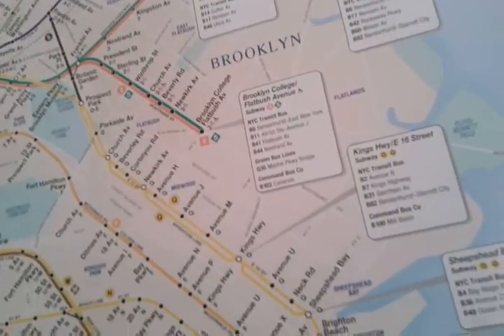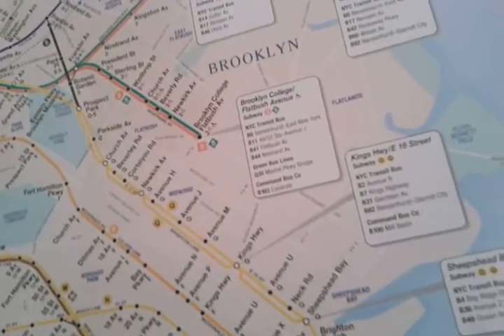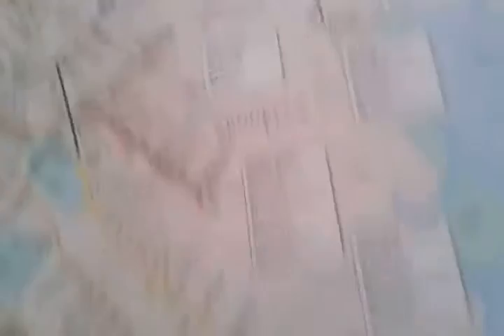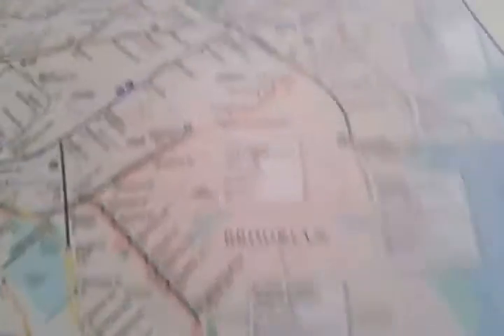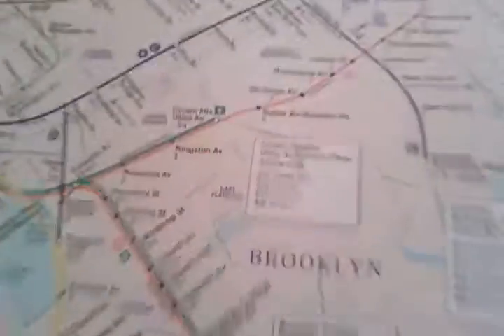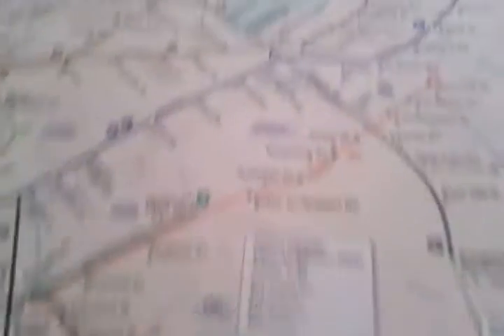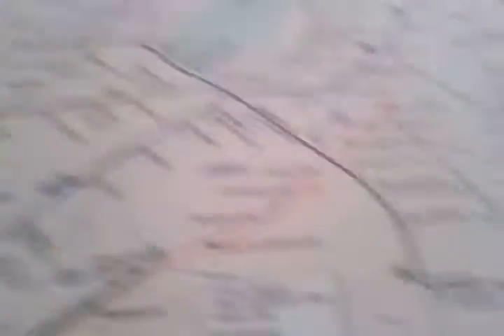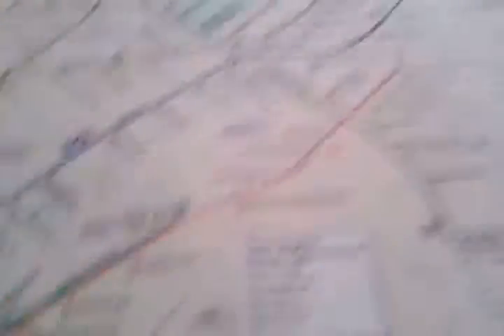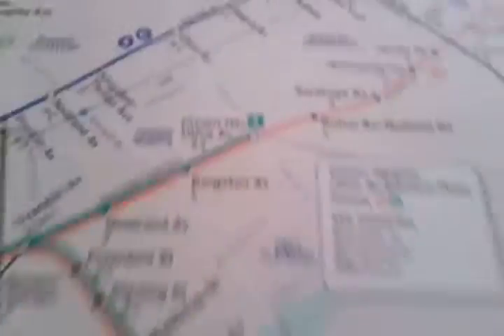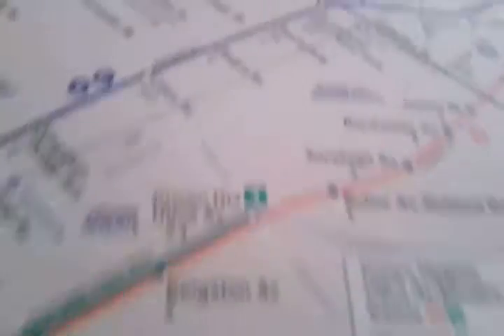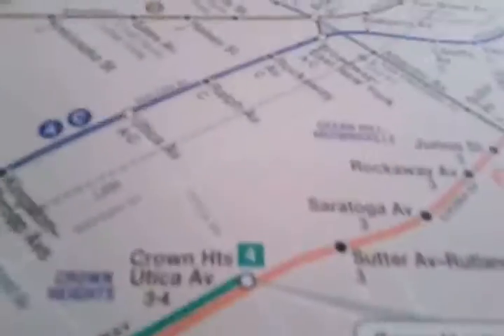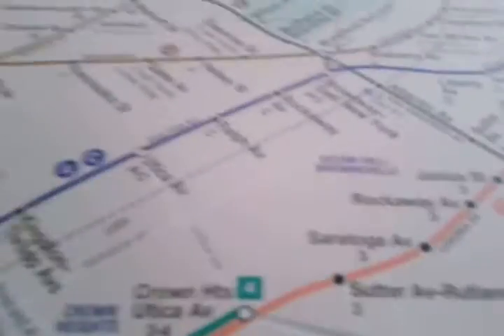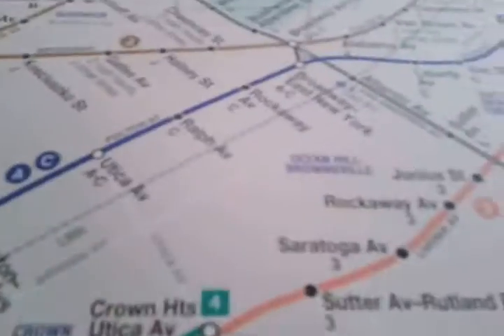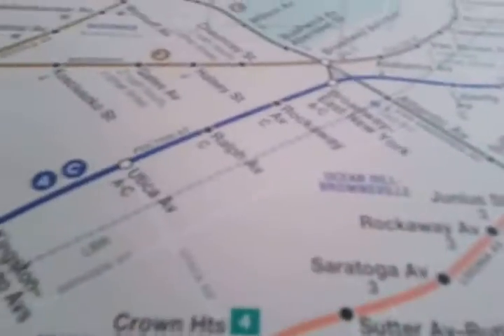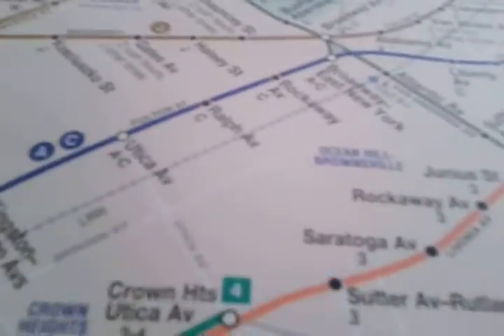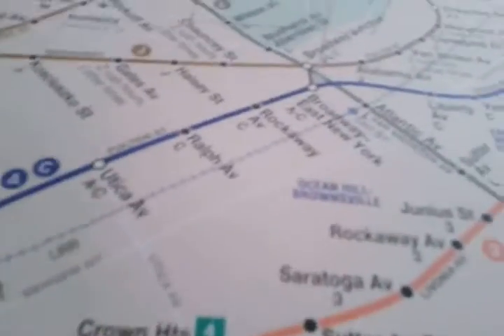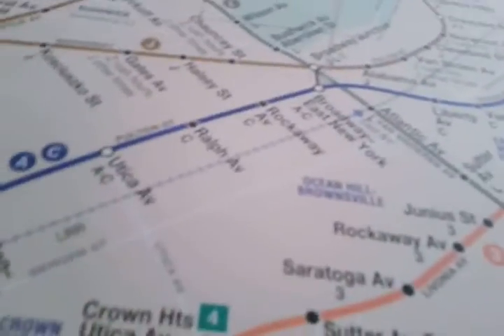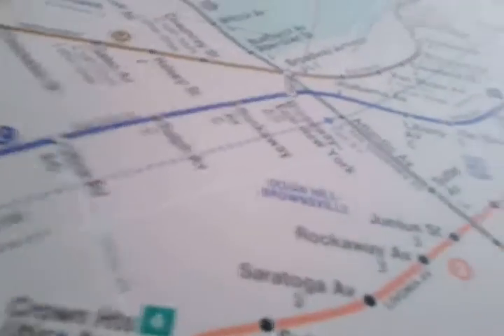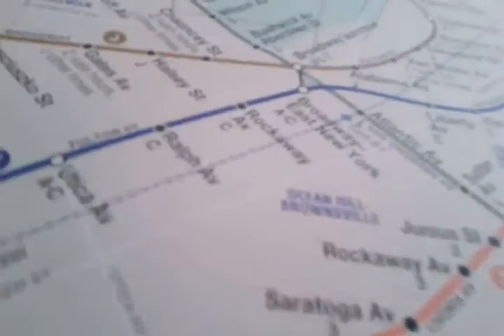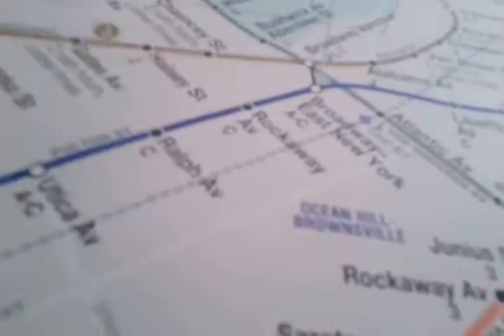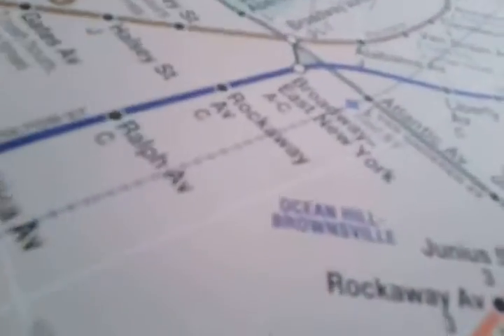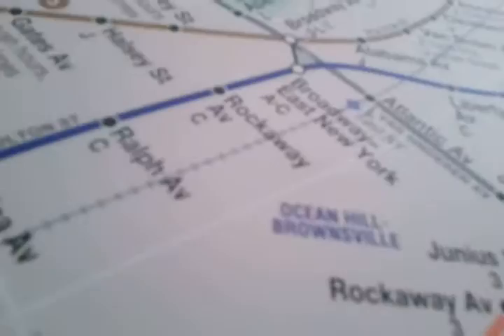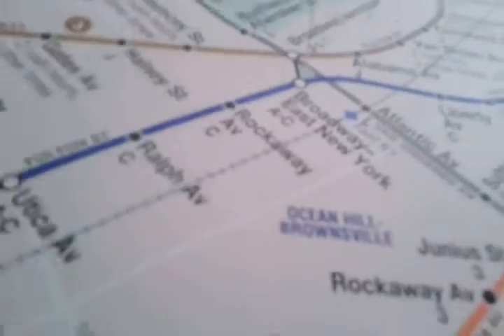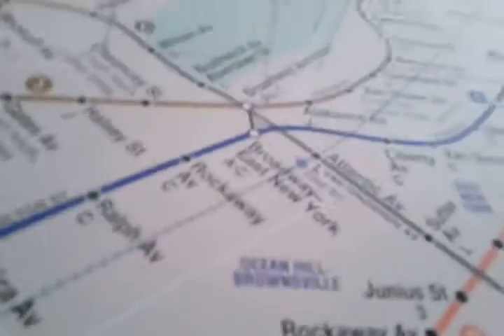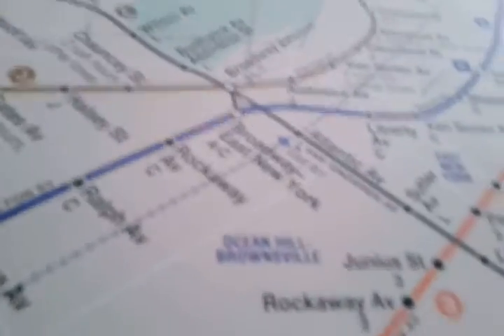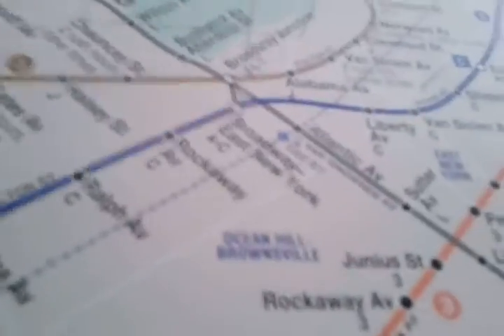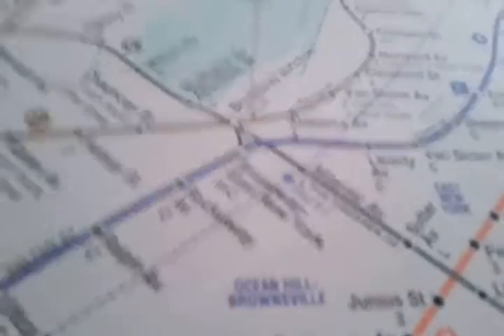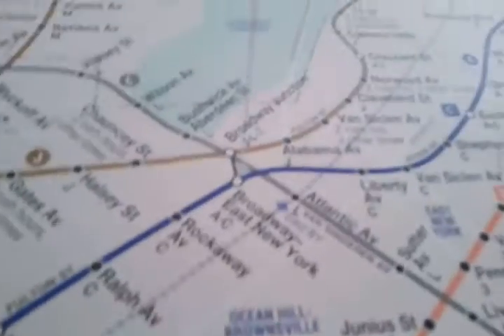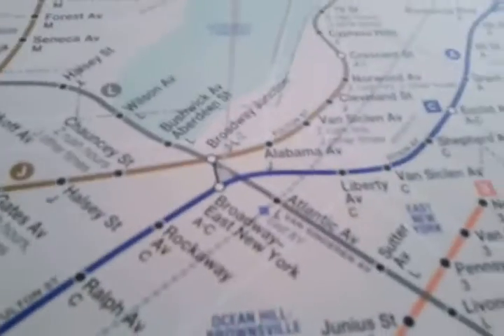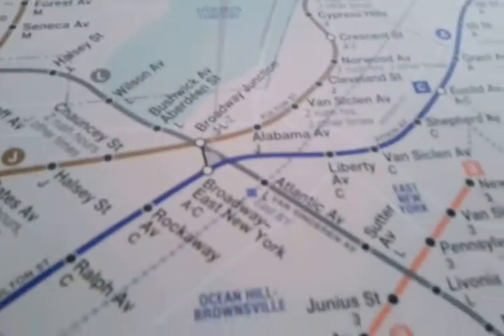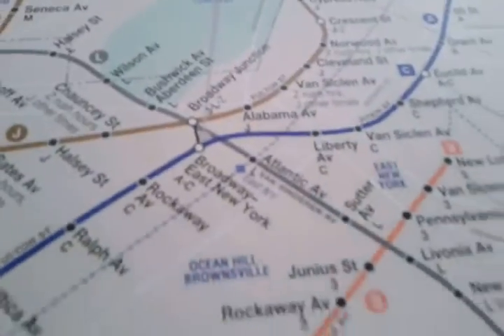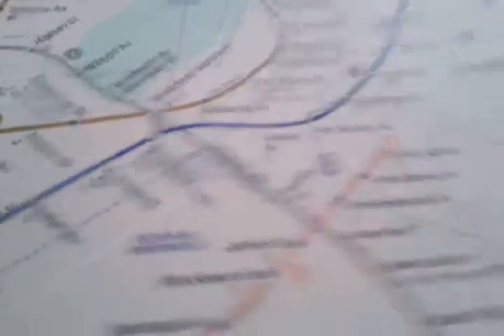The station at Broadway Junction on the A line — it used to say Broadway East New York on the 2001 map.